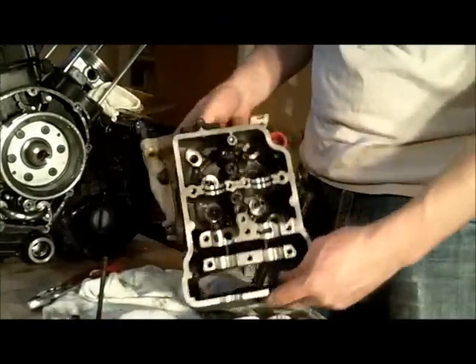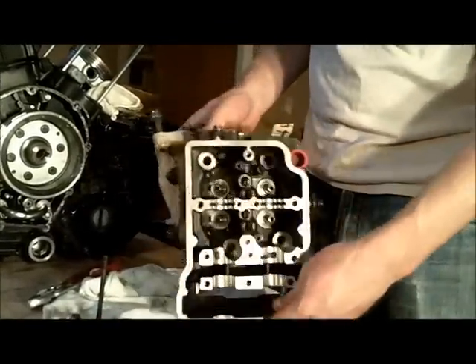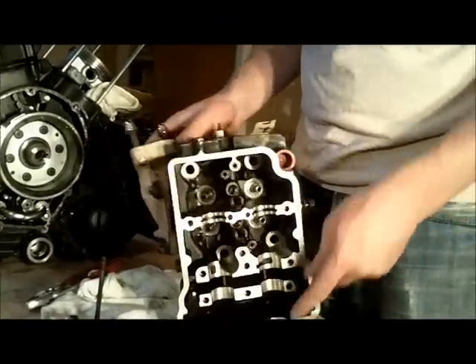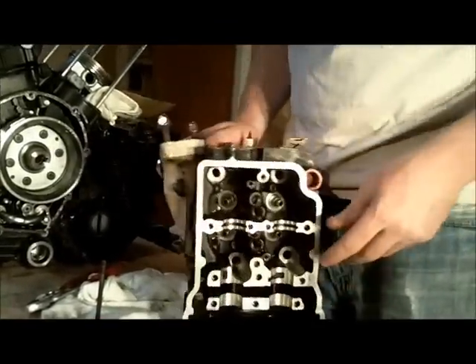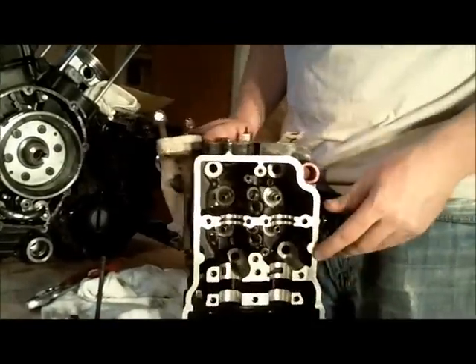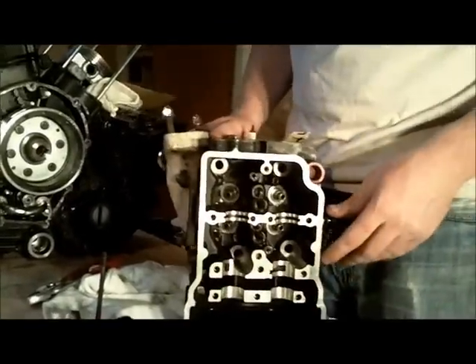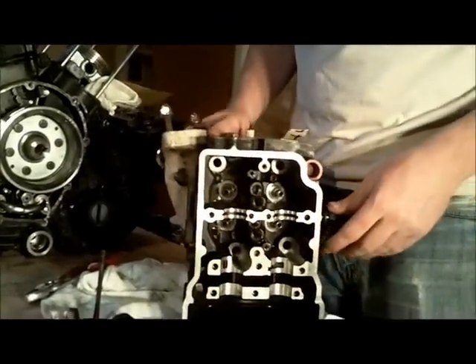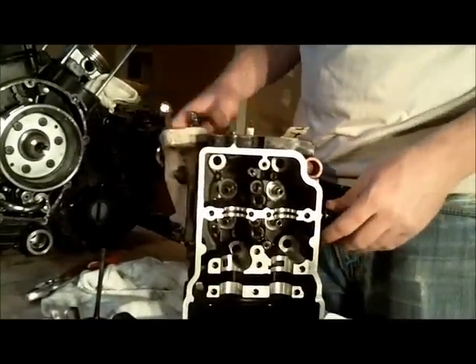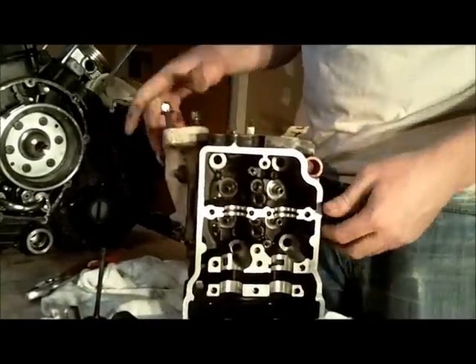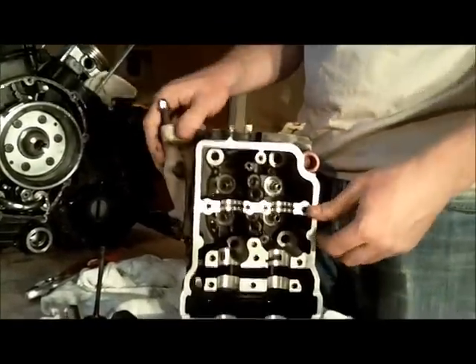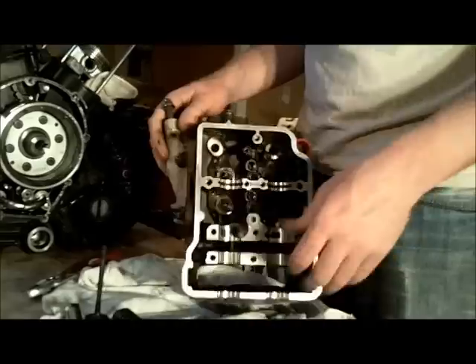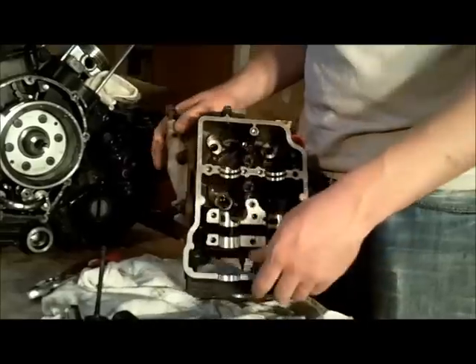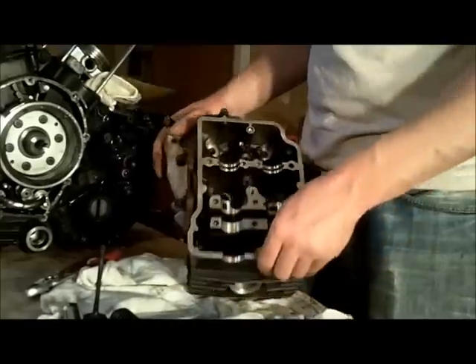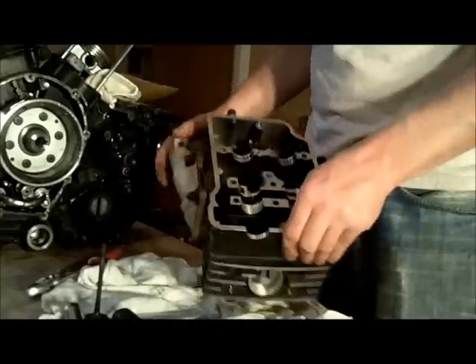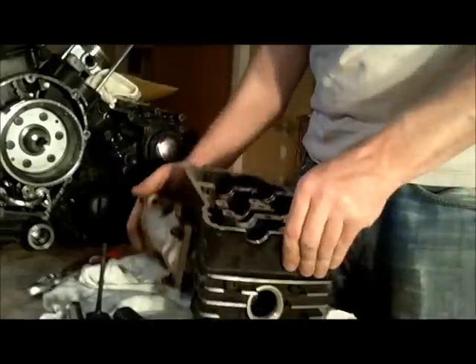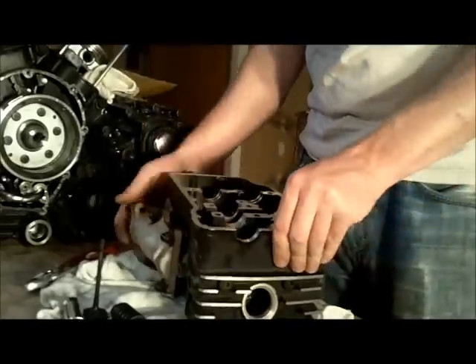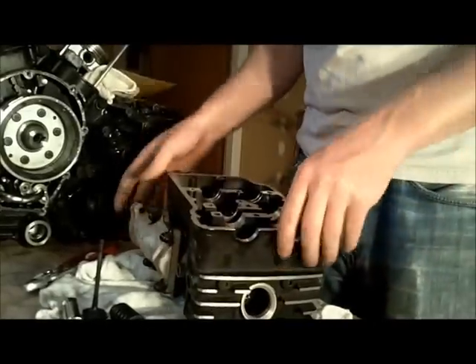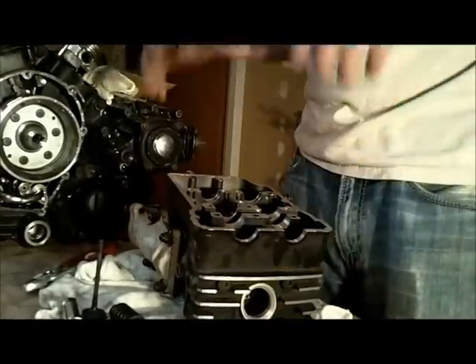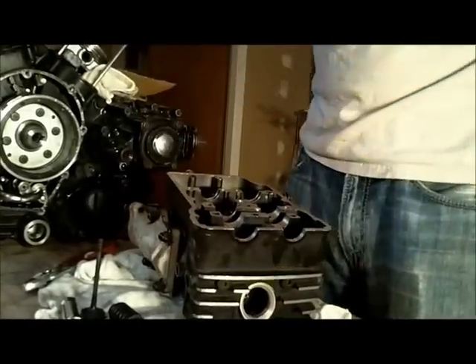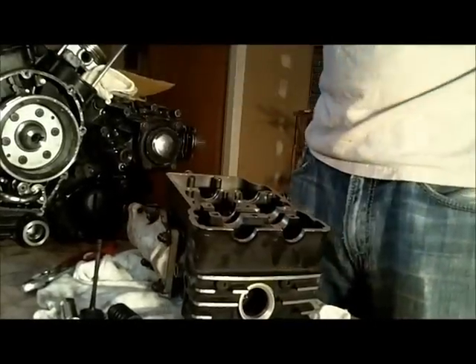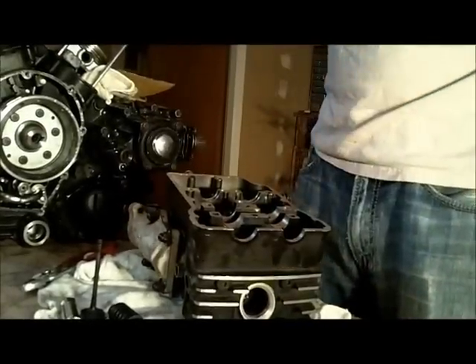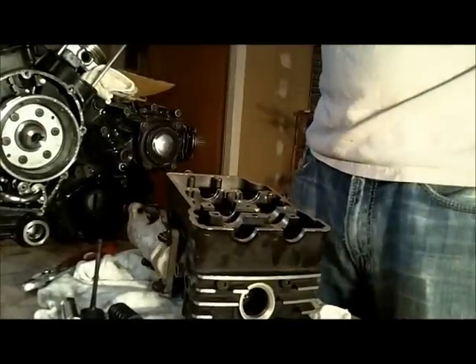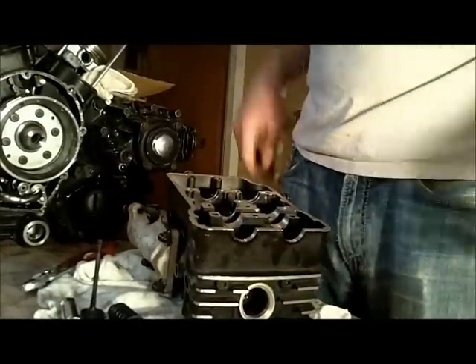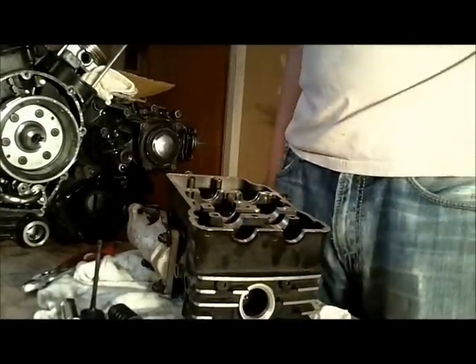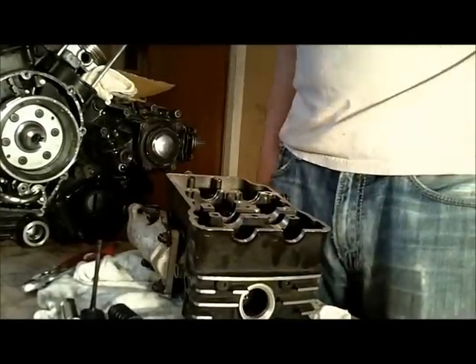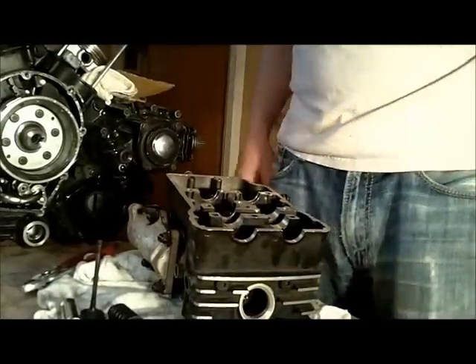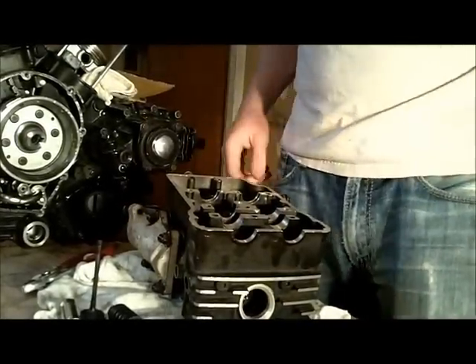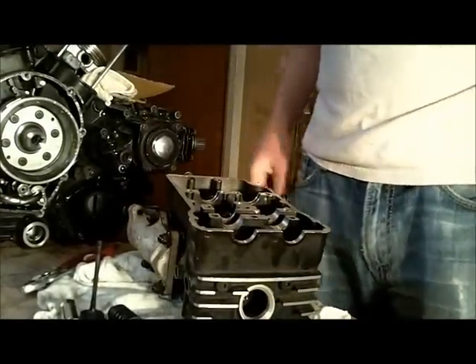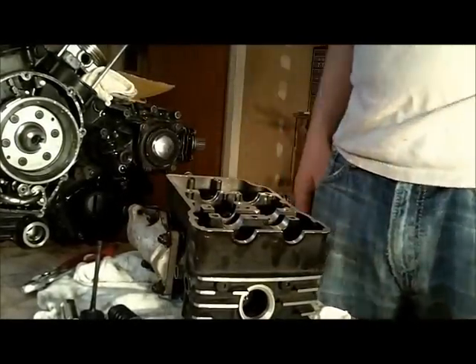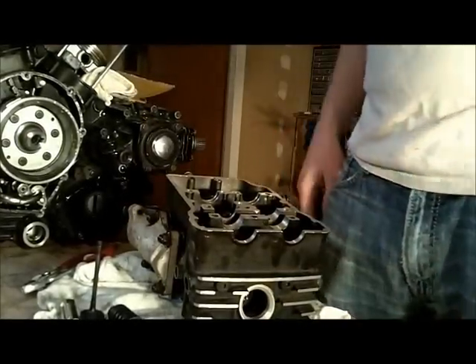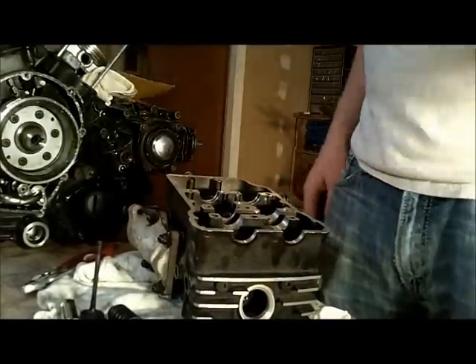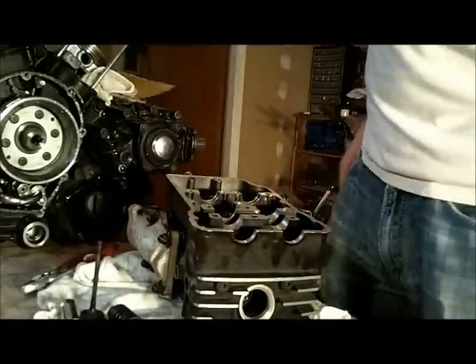Now I've got all four of them out of there. I'll bag up this last one, clean them up, and then try to do some lapping.